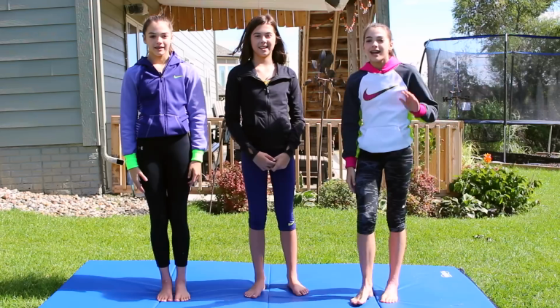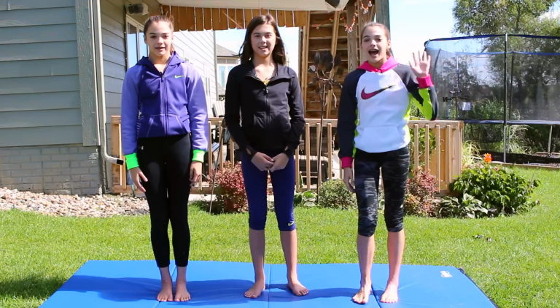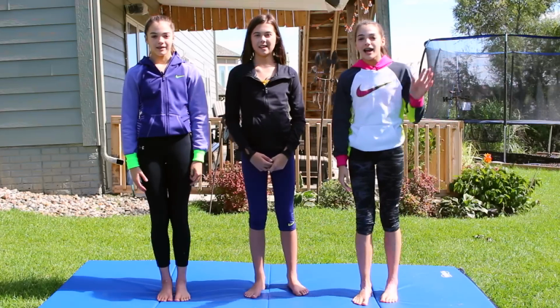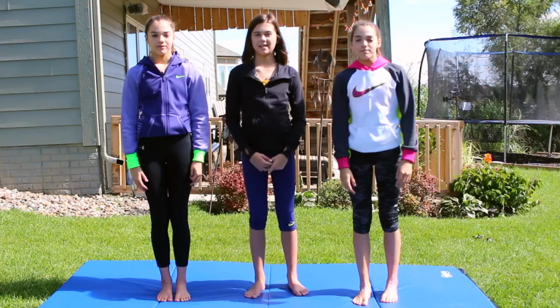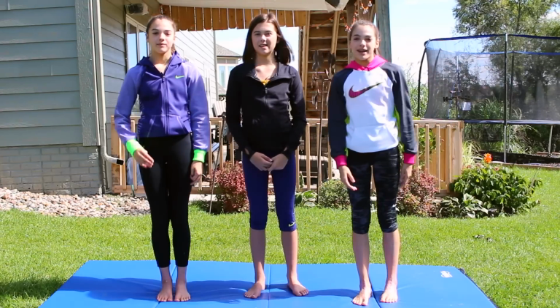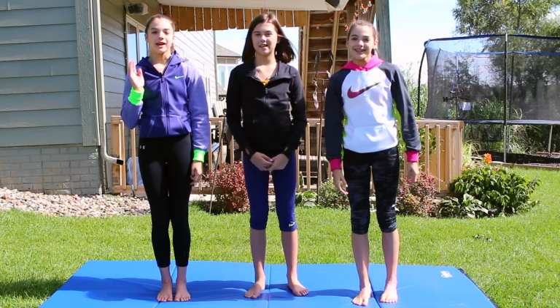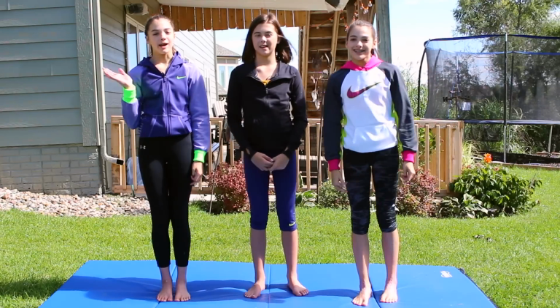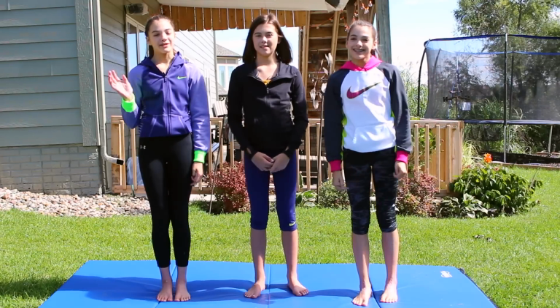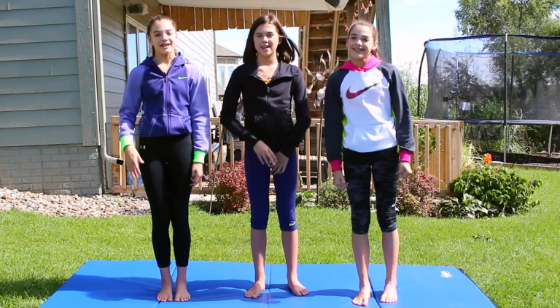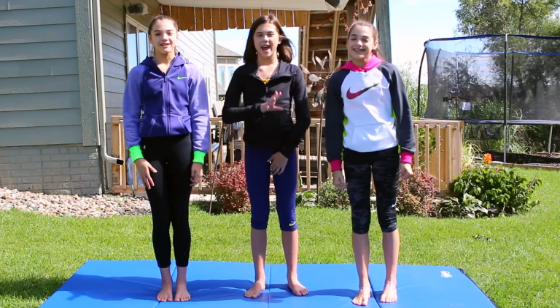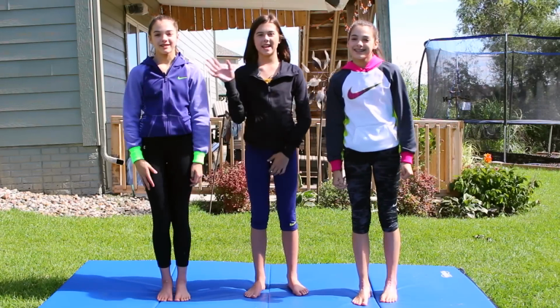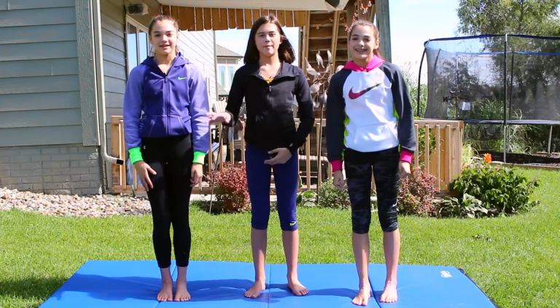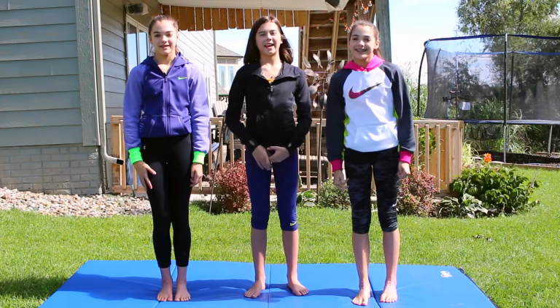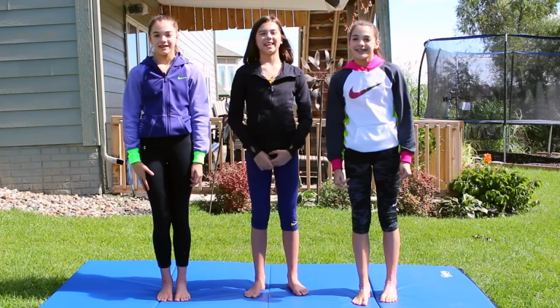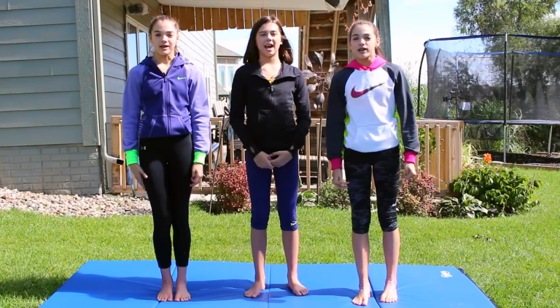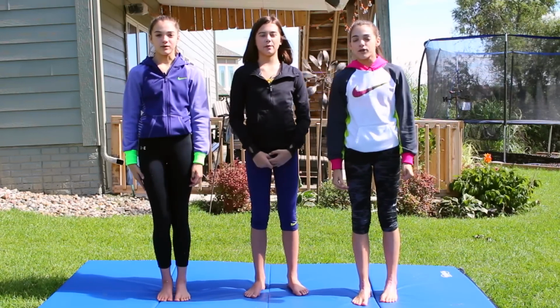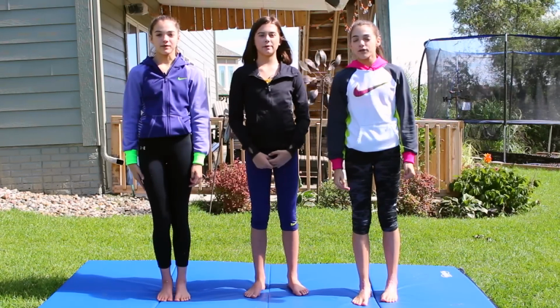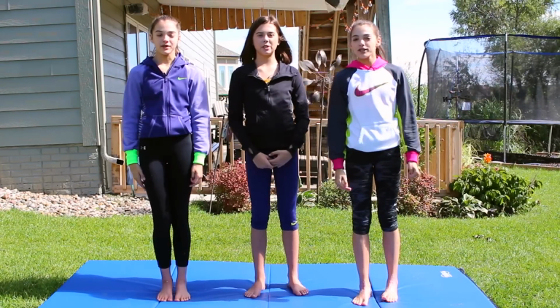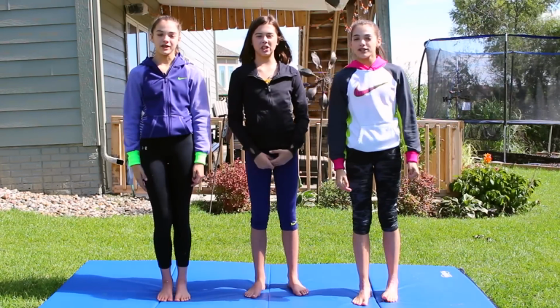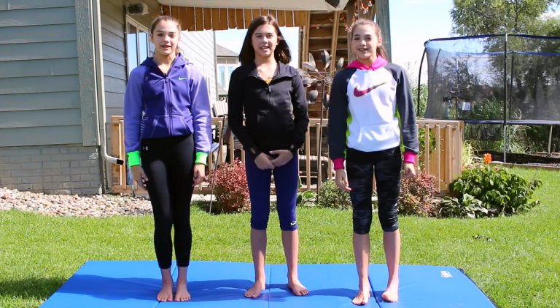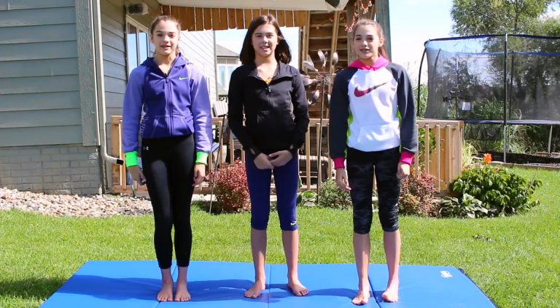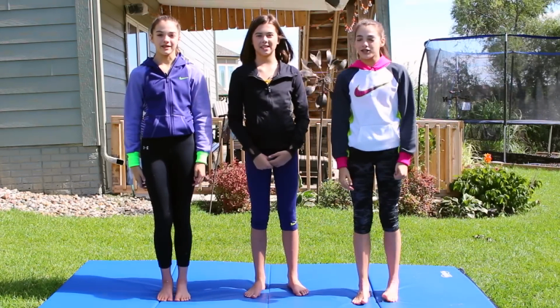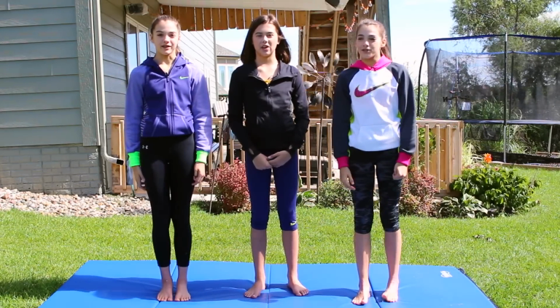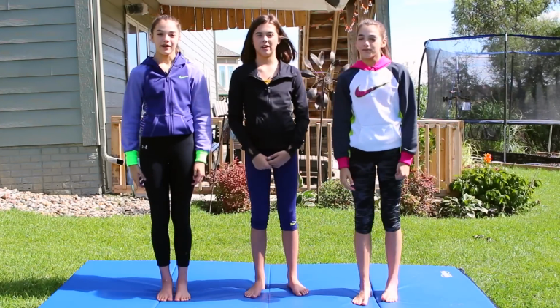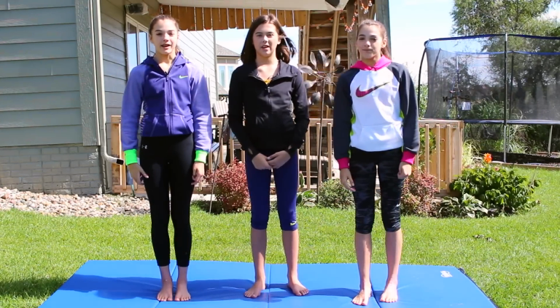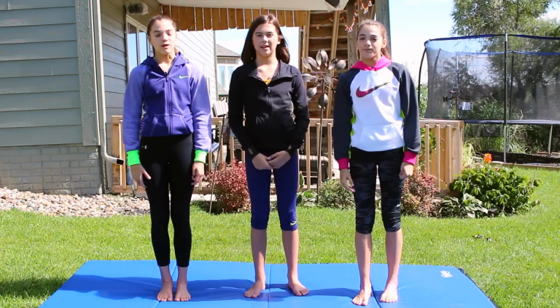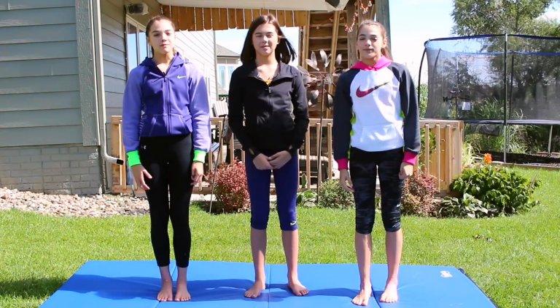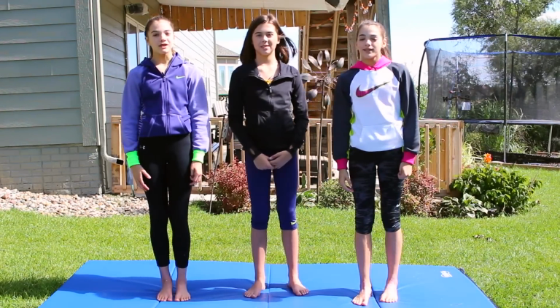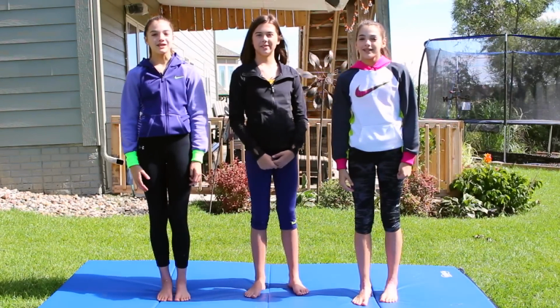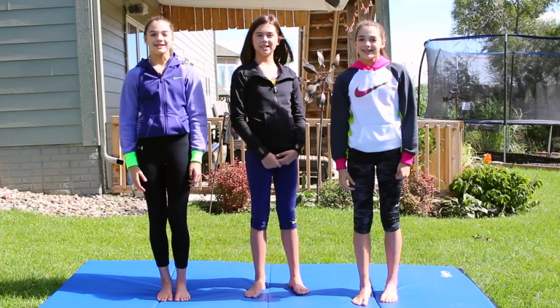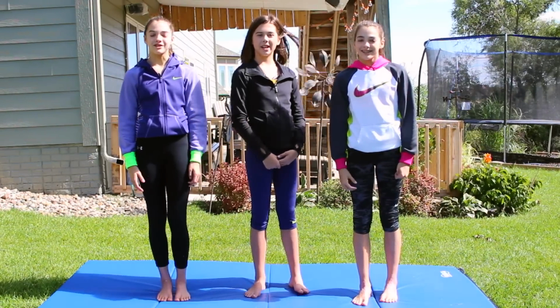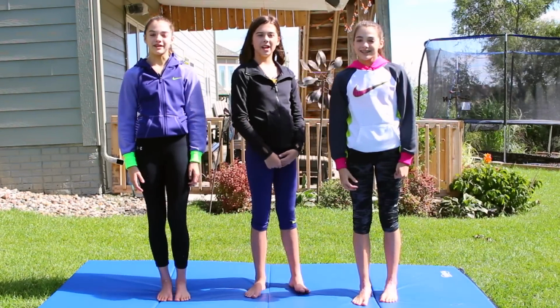Hi, I'm Megan. I'm Sierra. And I'm Maggie. We're from the CheerNastics2, and welcome to TC Tuesday.